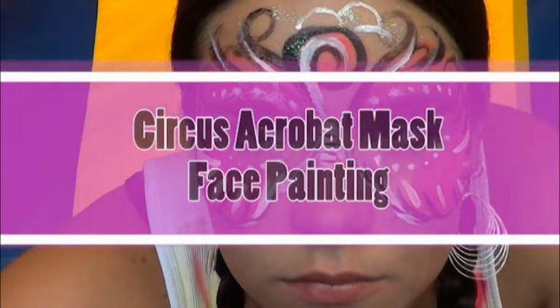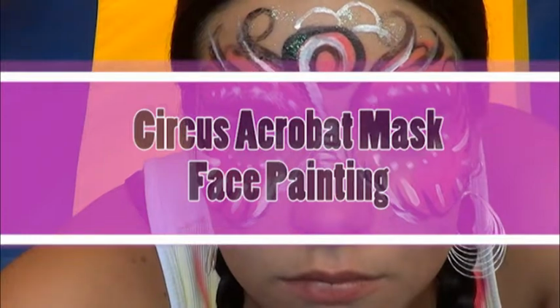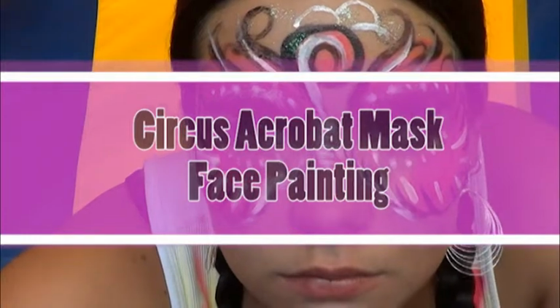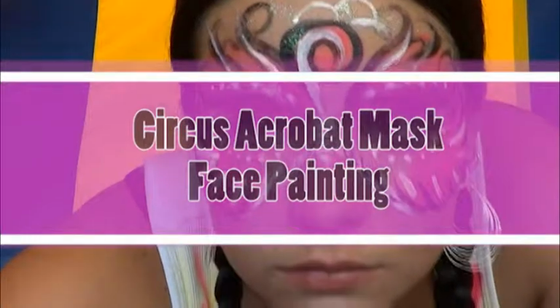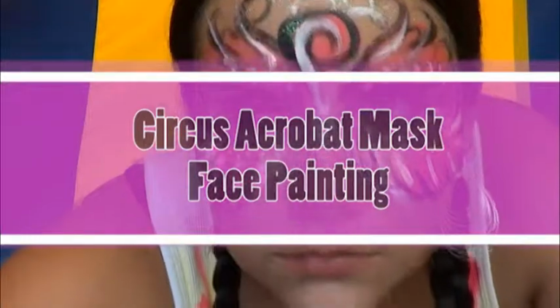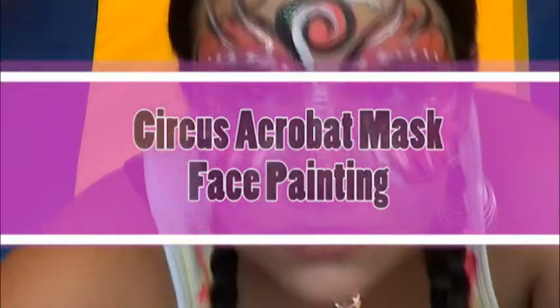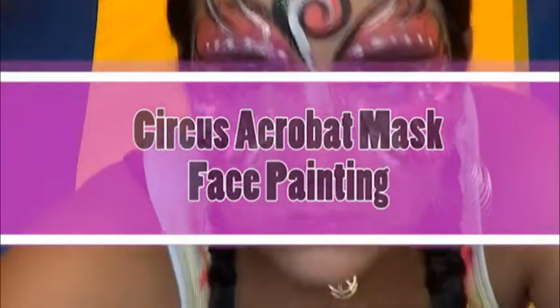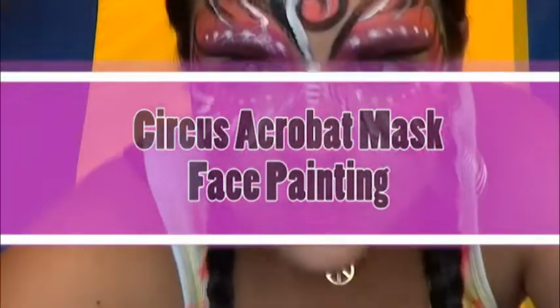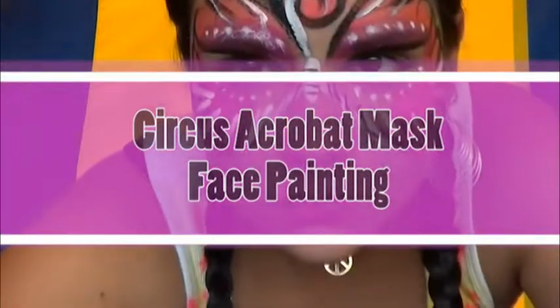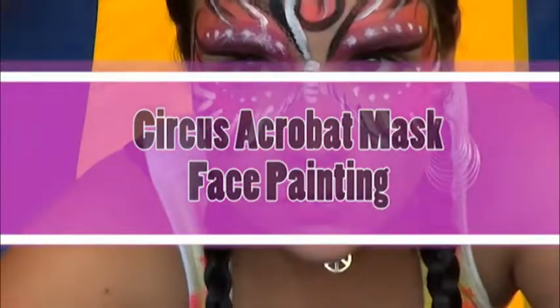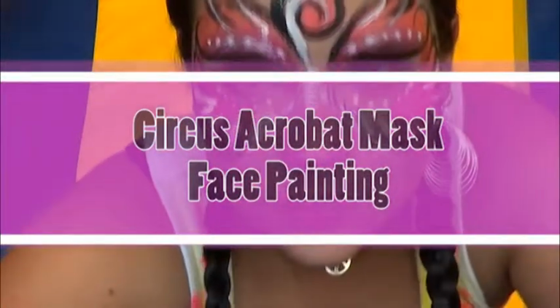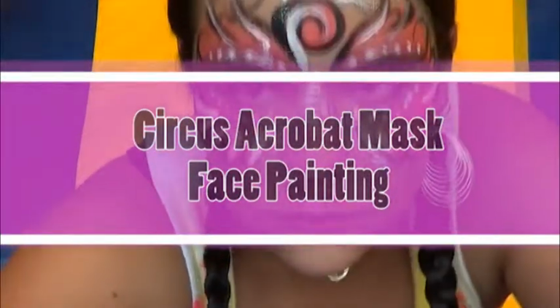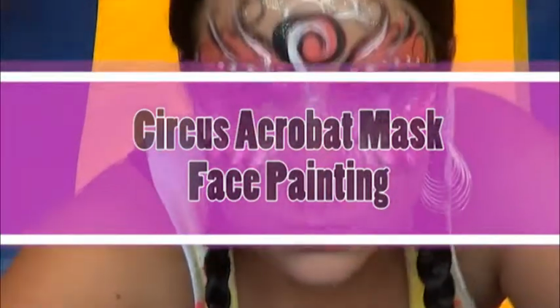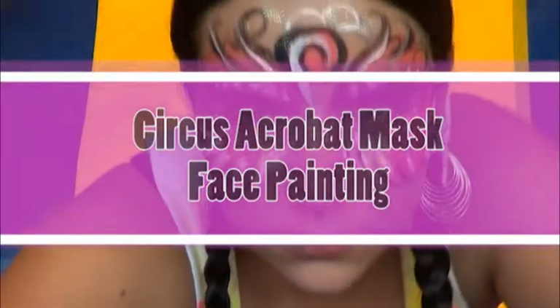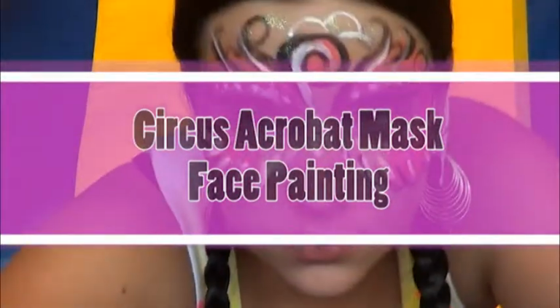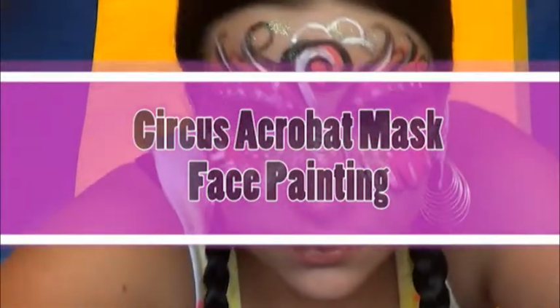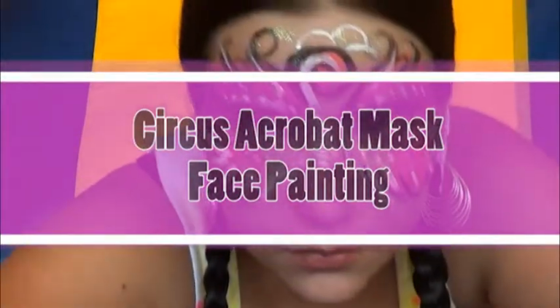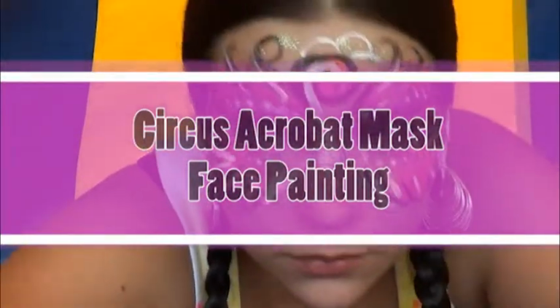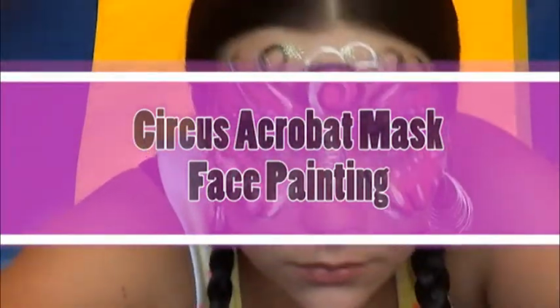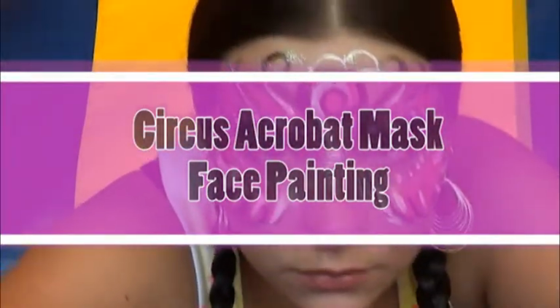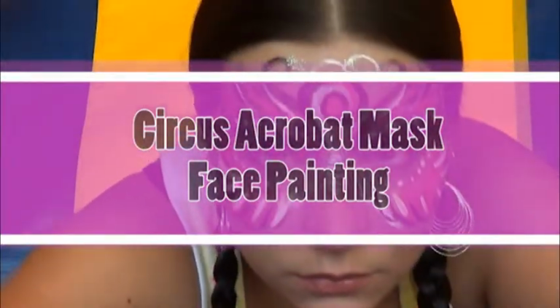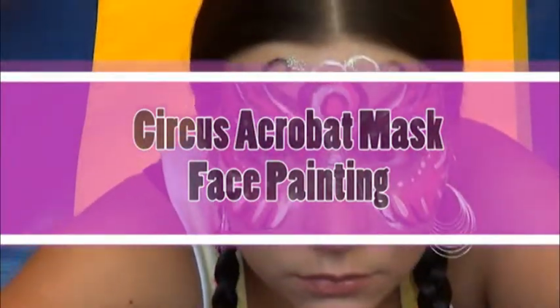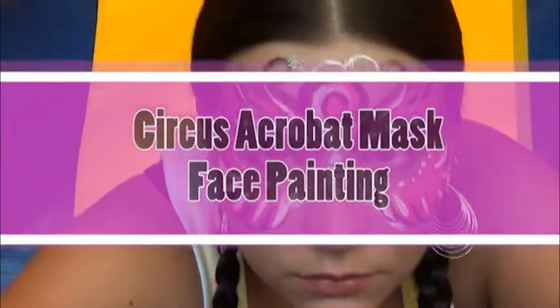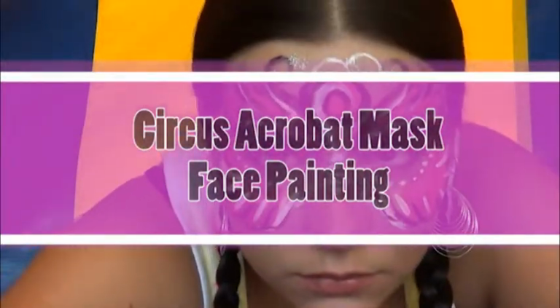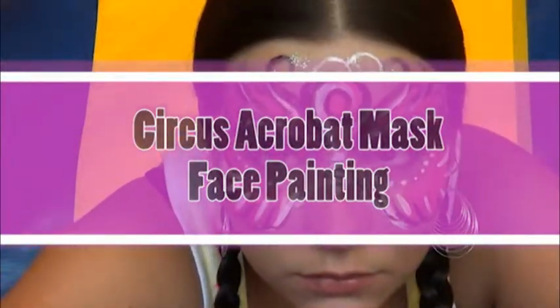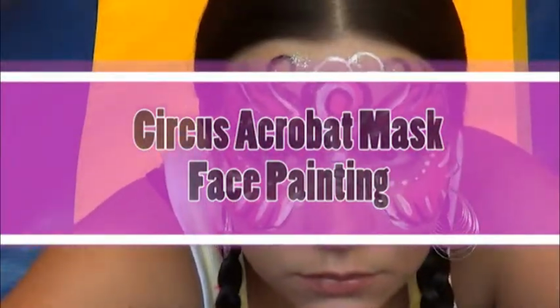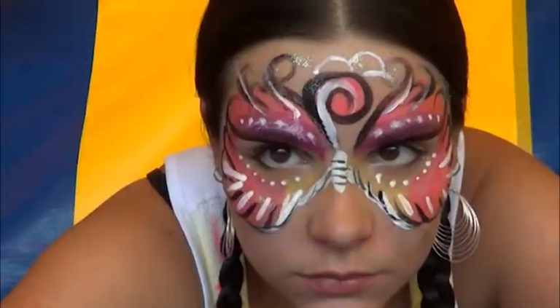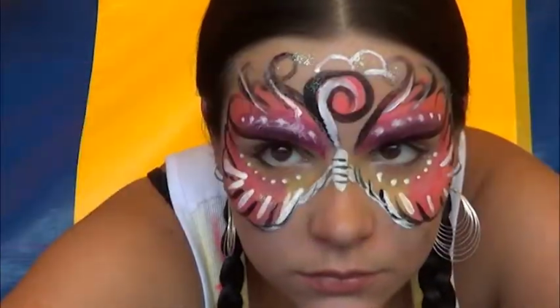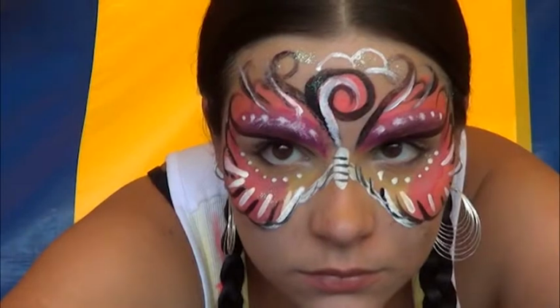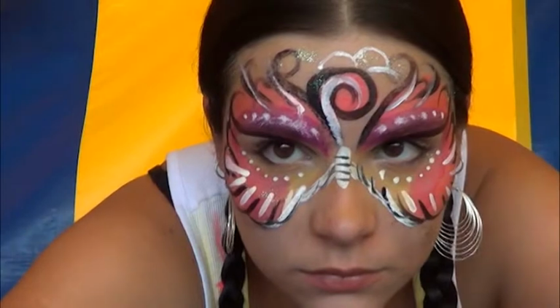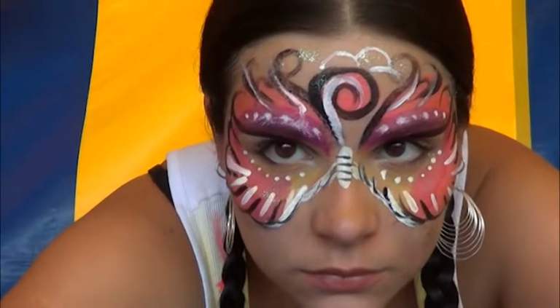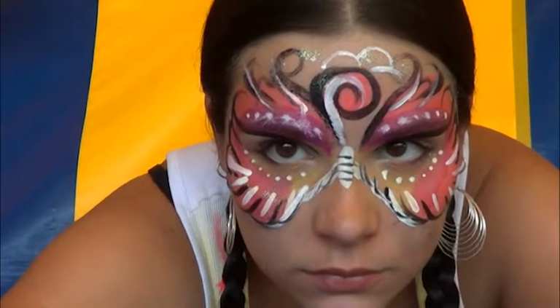This is a face painting tutorial. Learn how to make a circus acrobat mask.